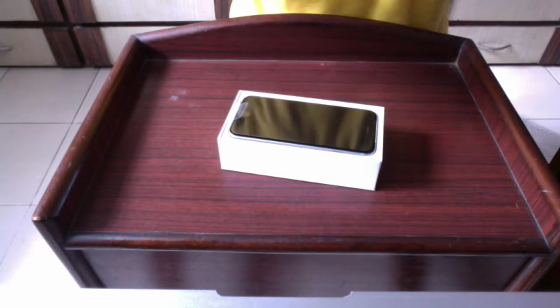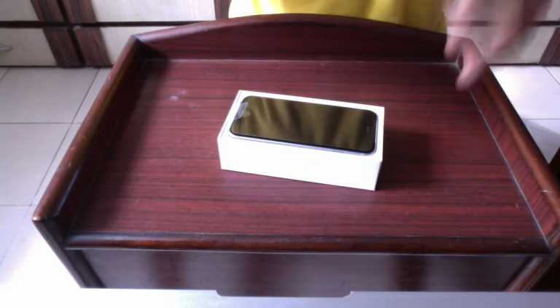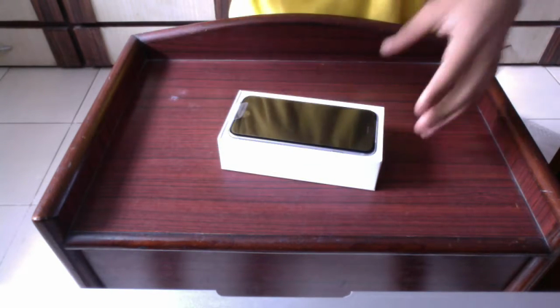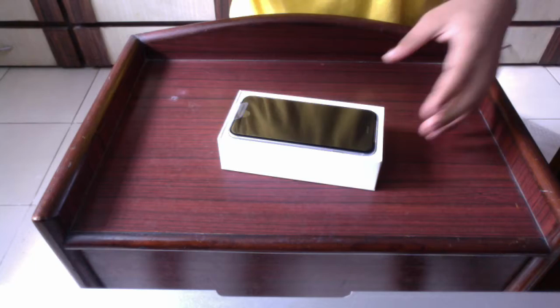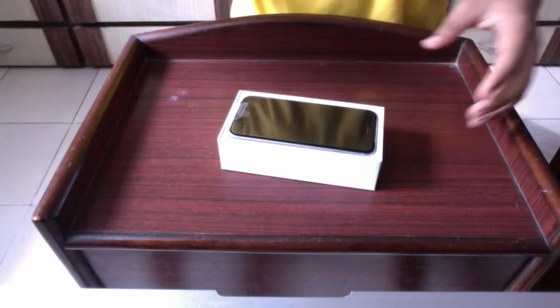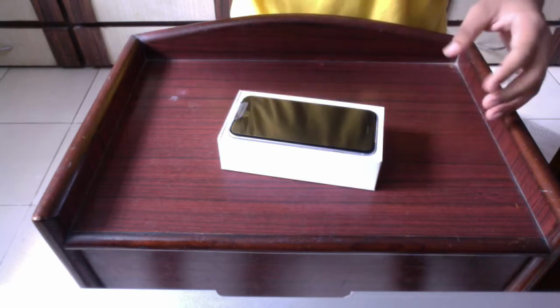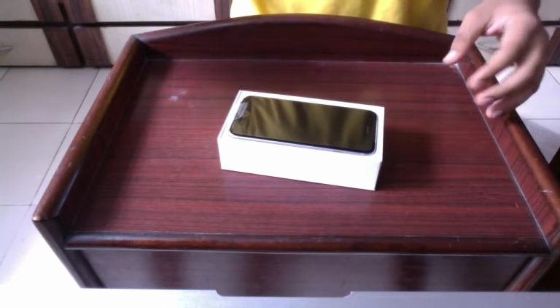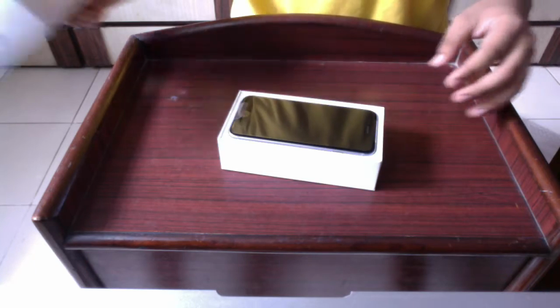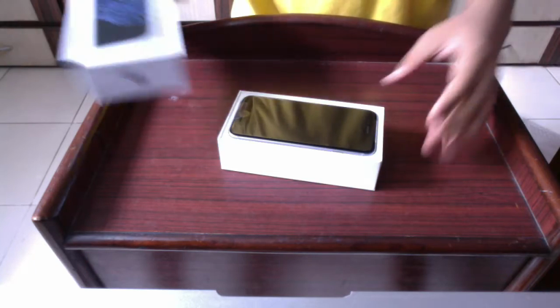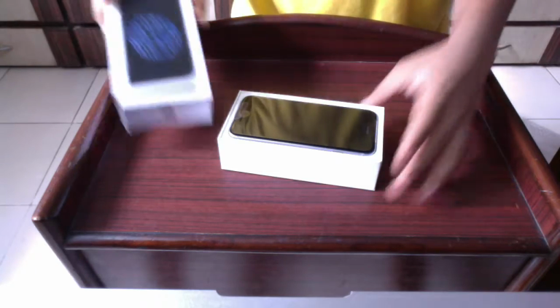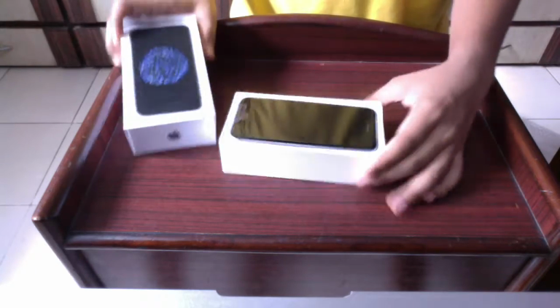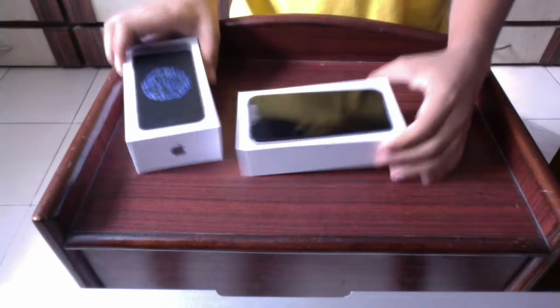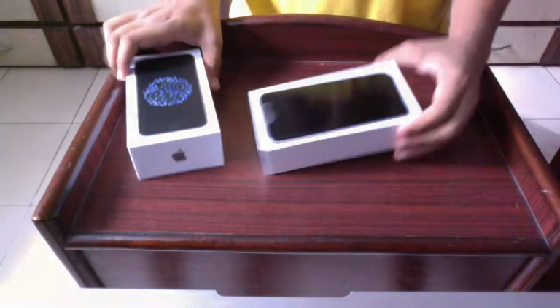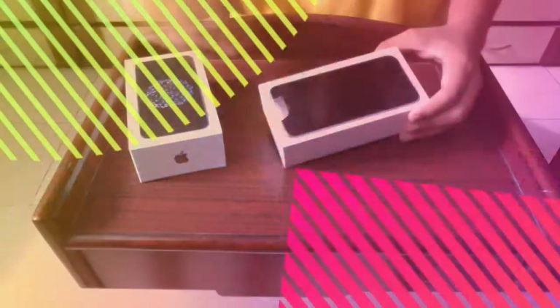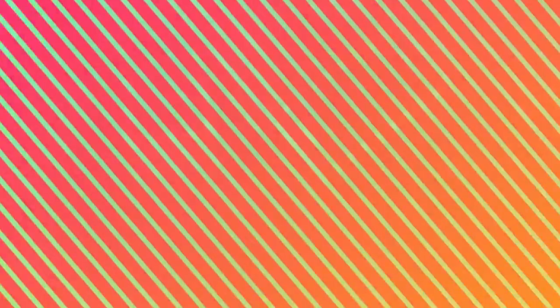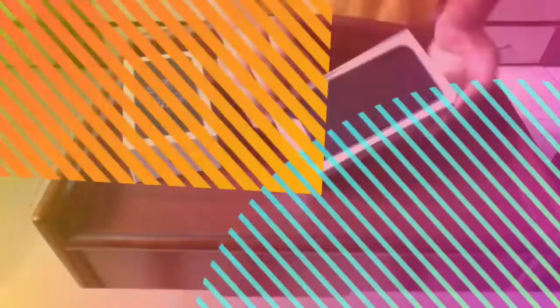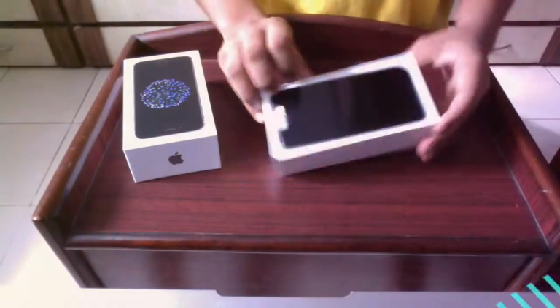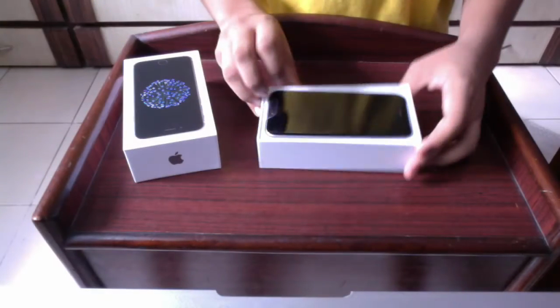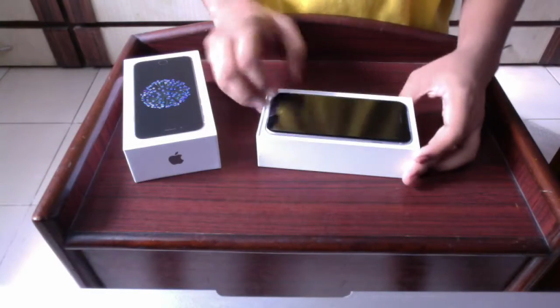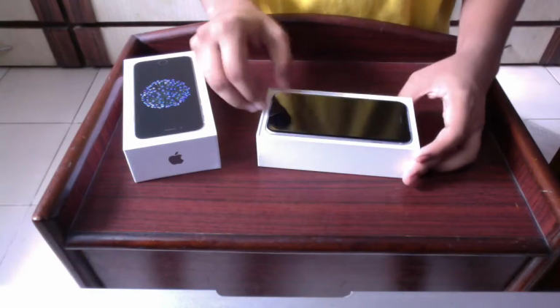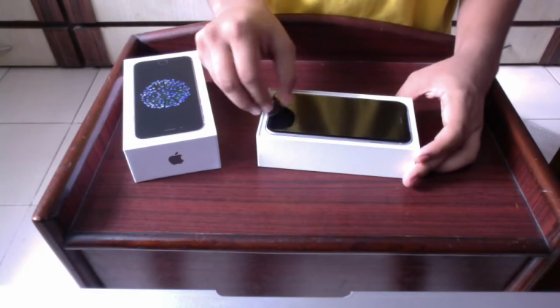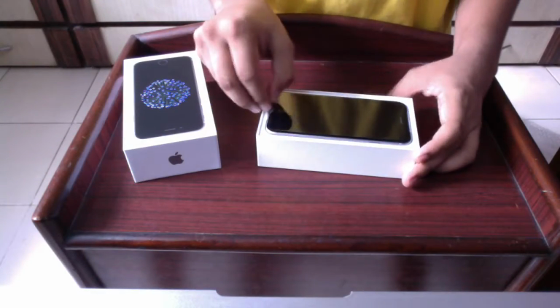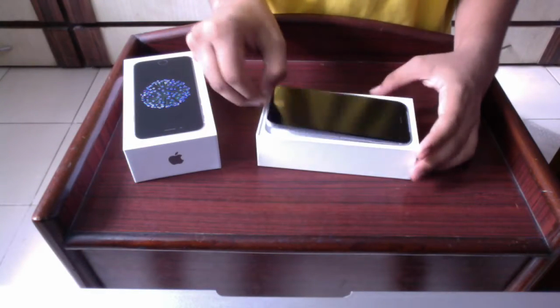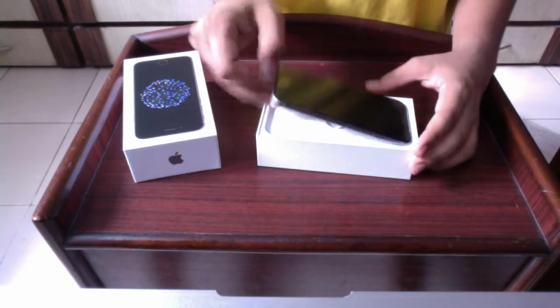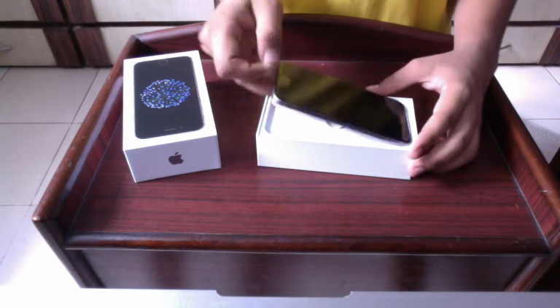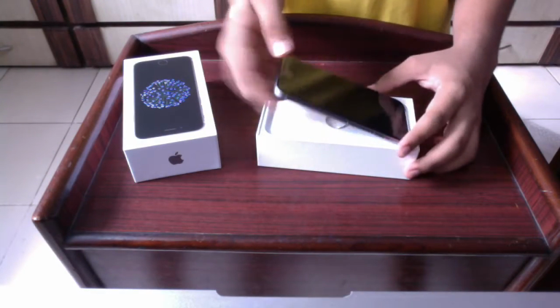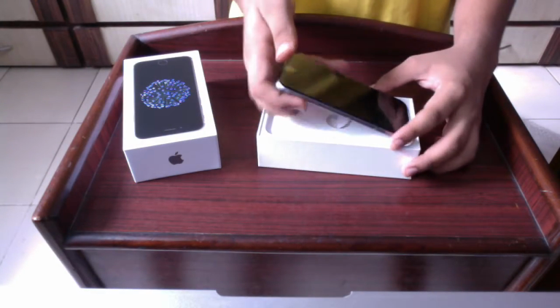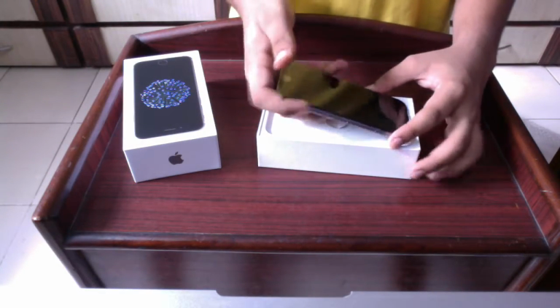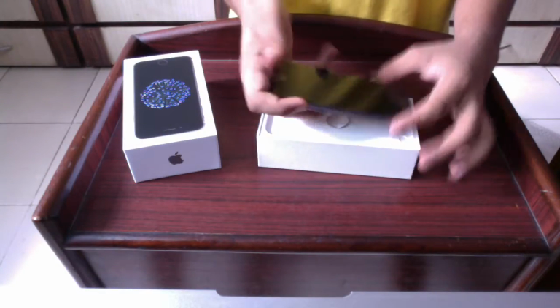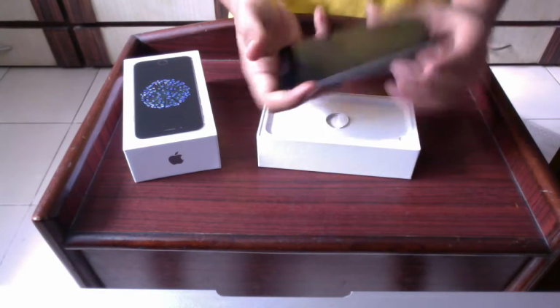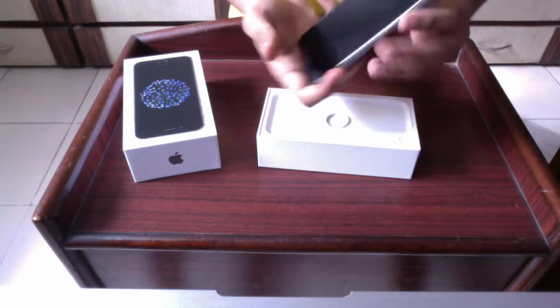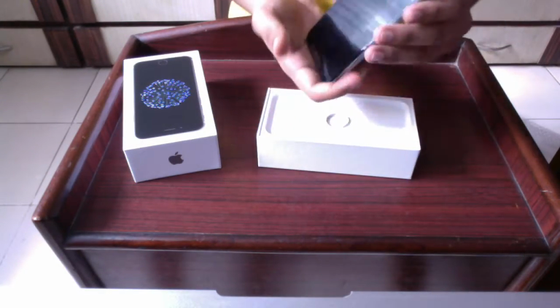Let's open the plastic cover over the box to unveil the iPhone 6 packaging. There we go — the iPhone 6, the space gray version, which is black from the front.